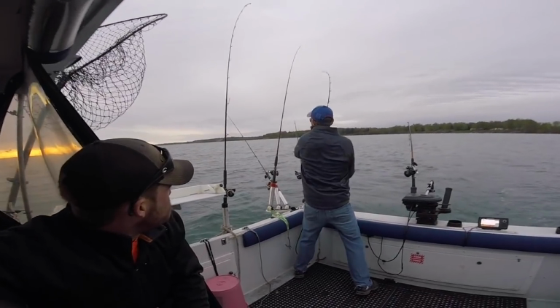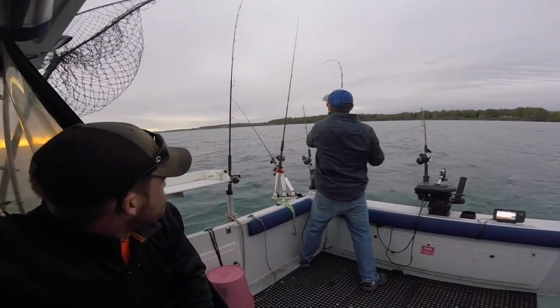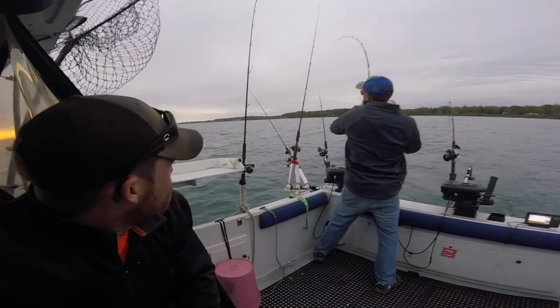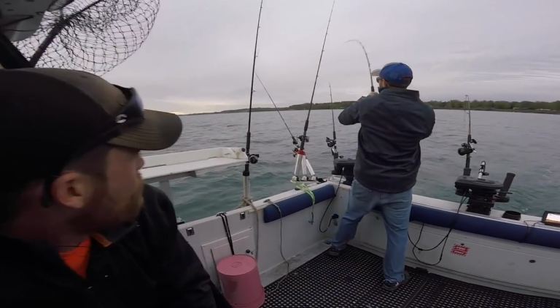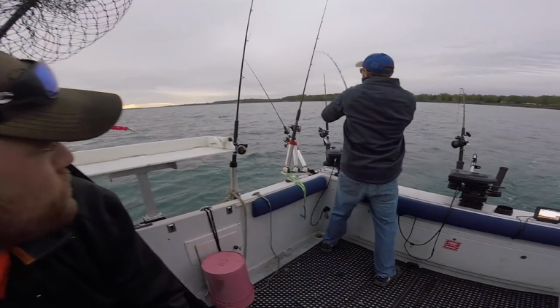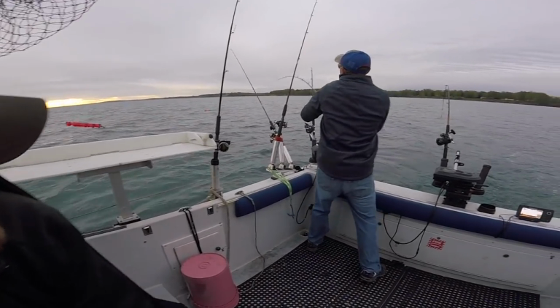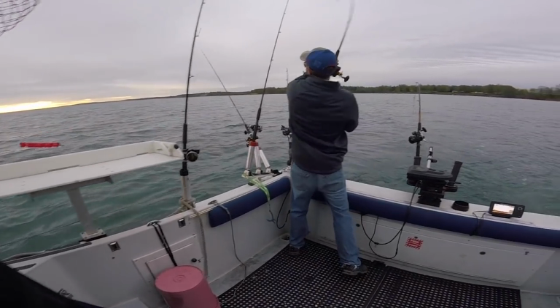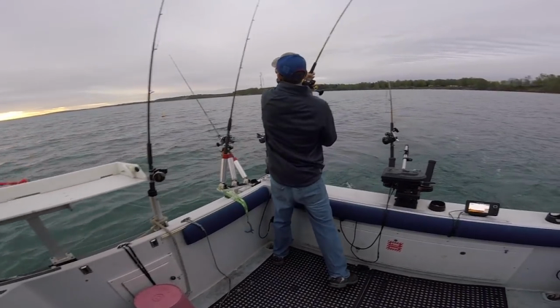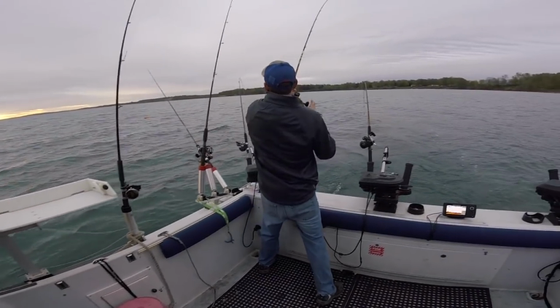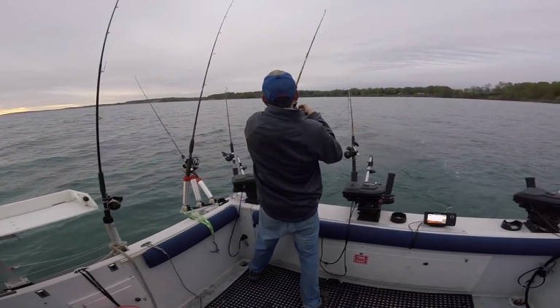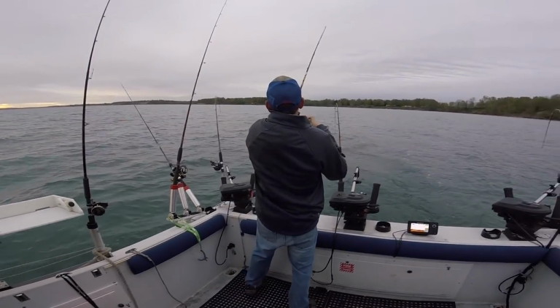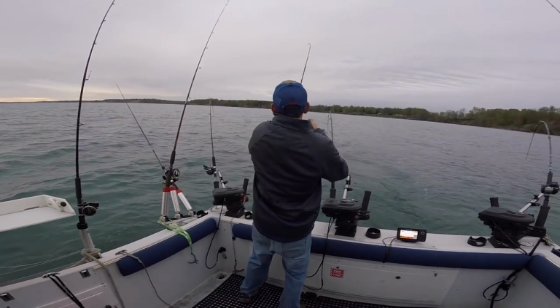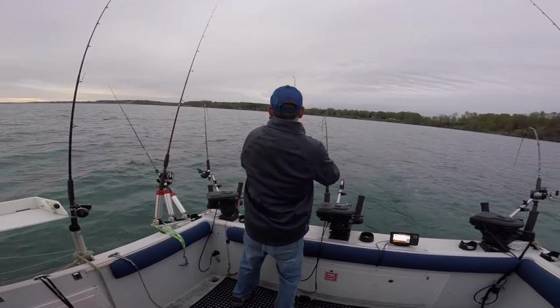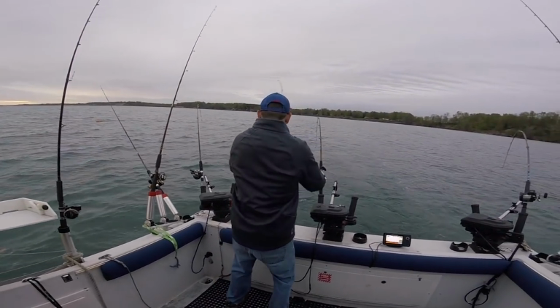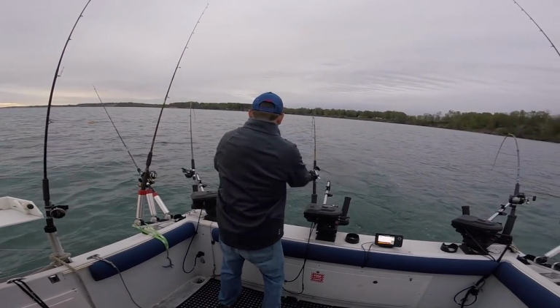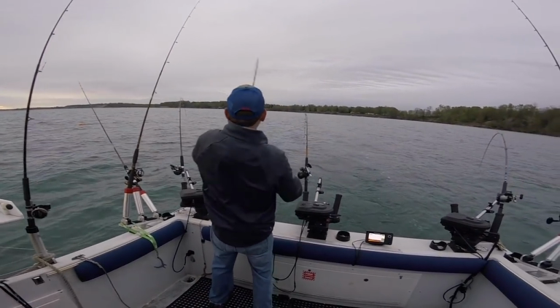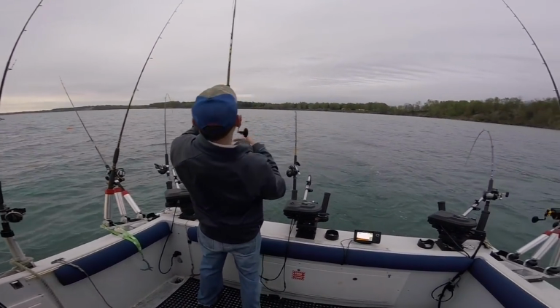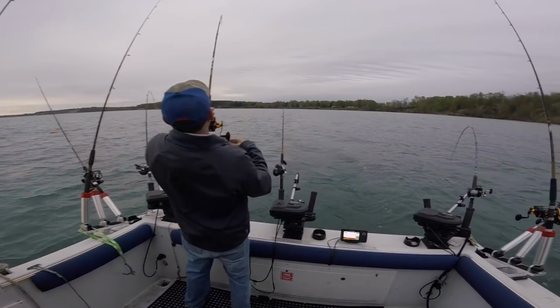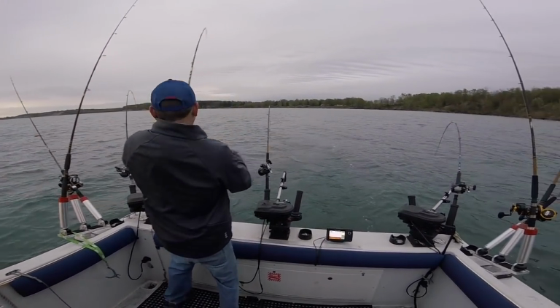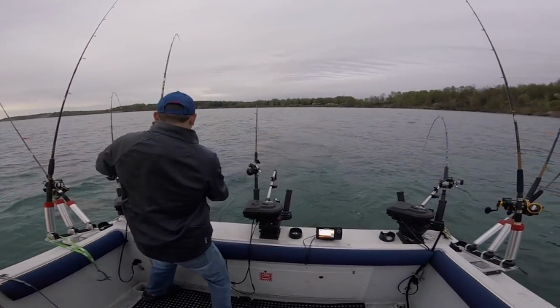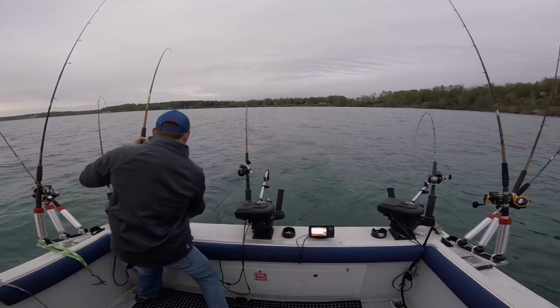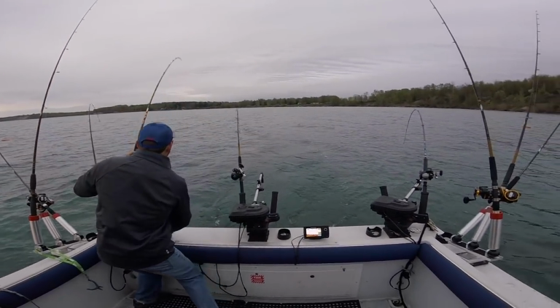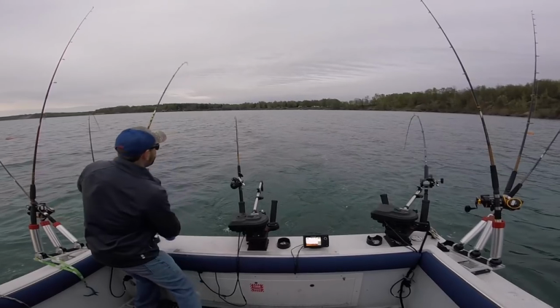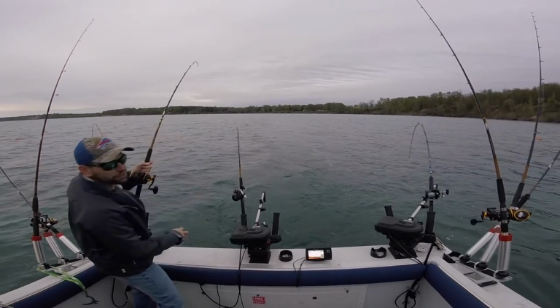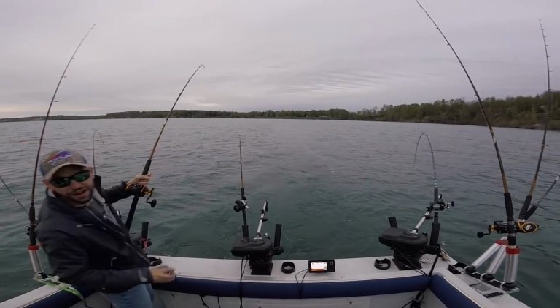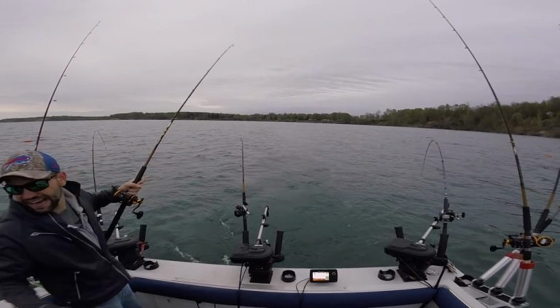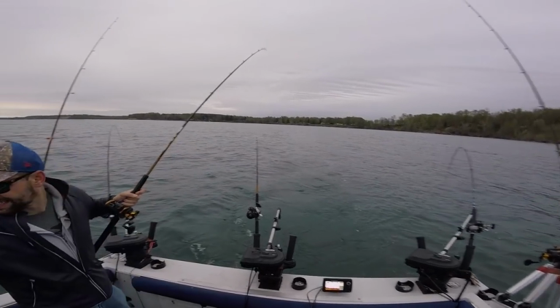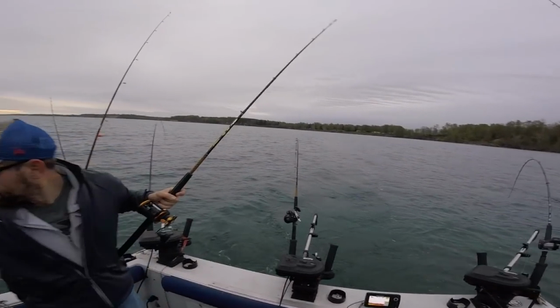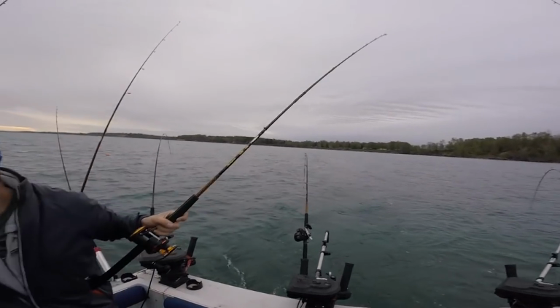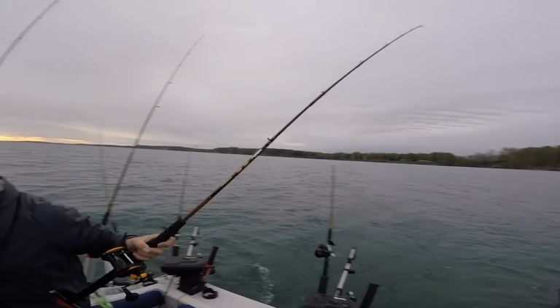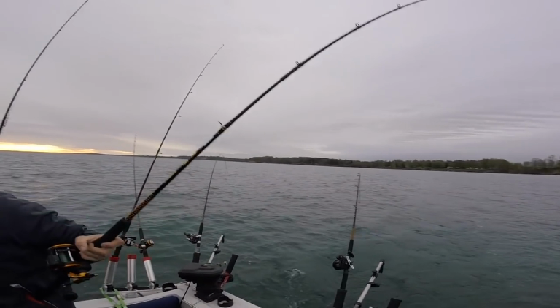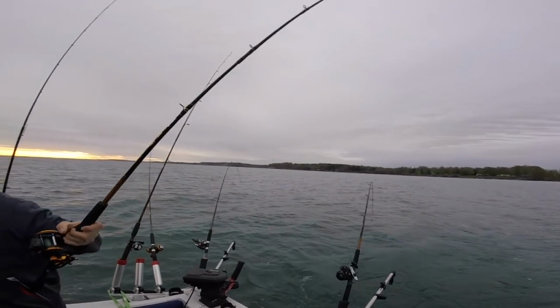As you can see, this fish hit on the middle rod — it pops off the release and then we're fighting the fish.